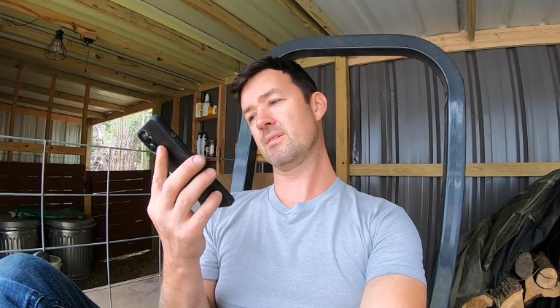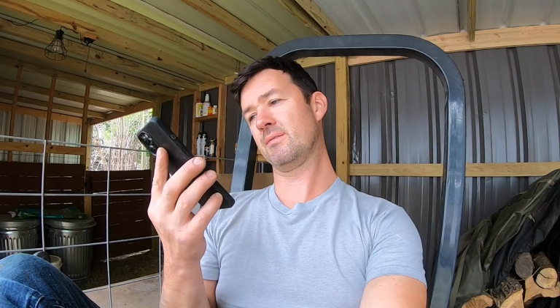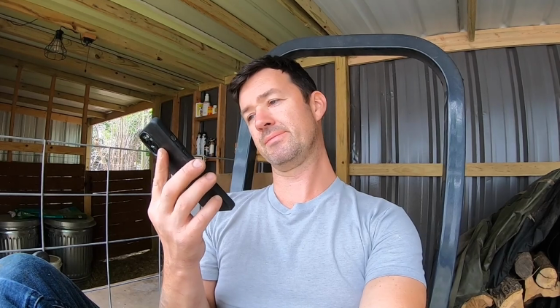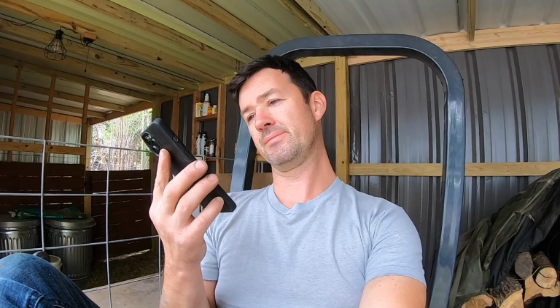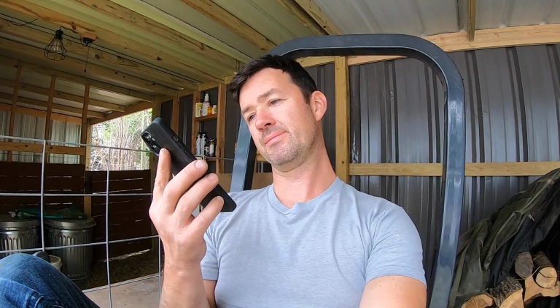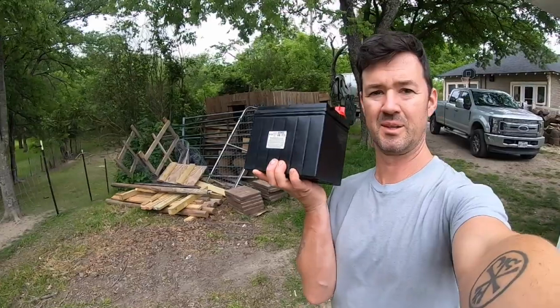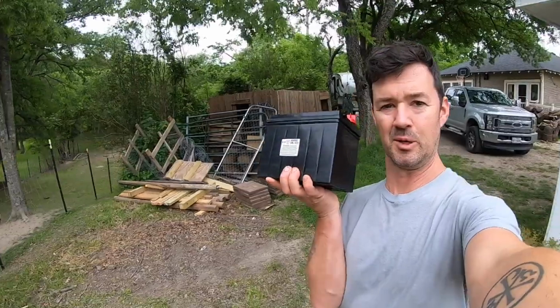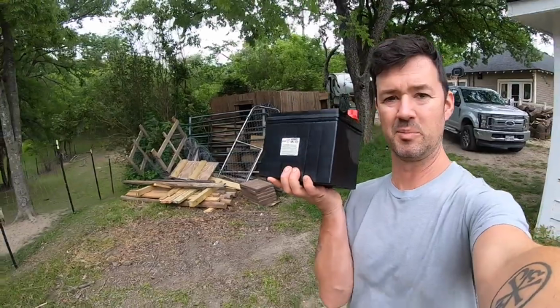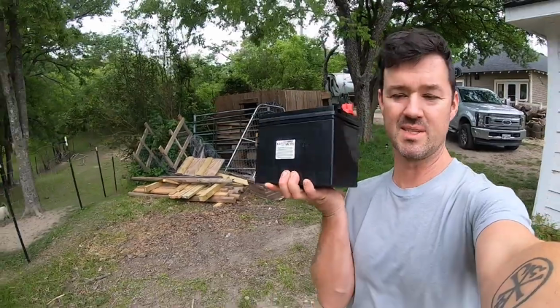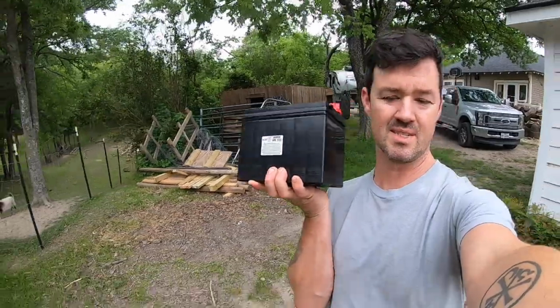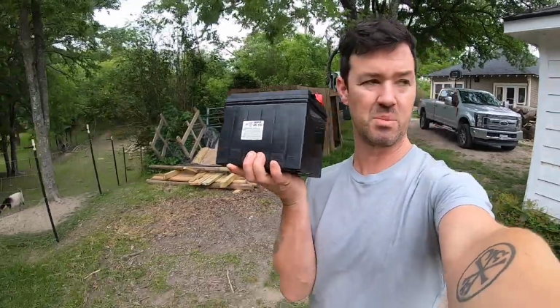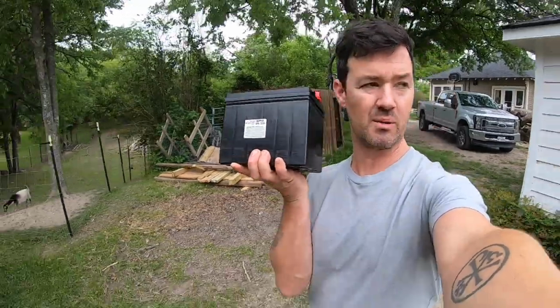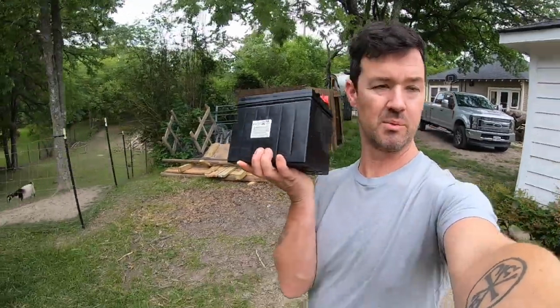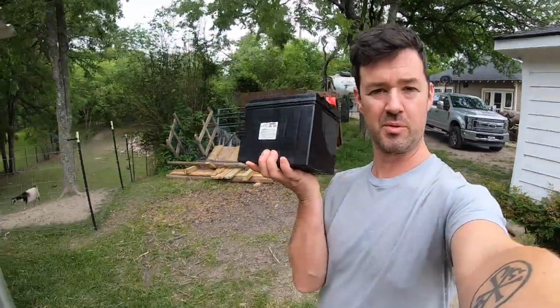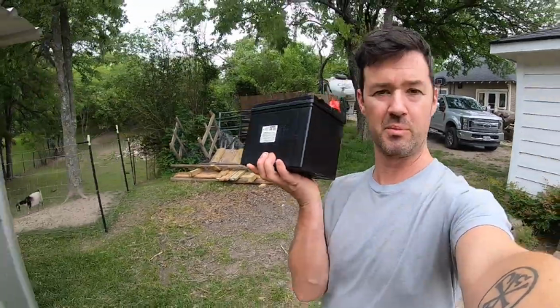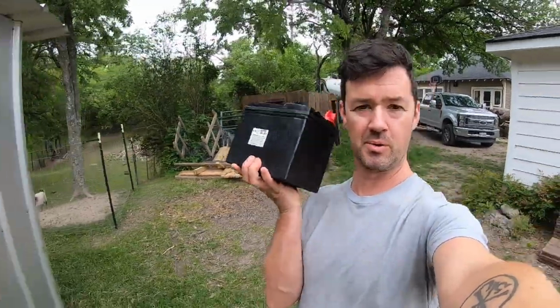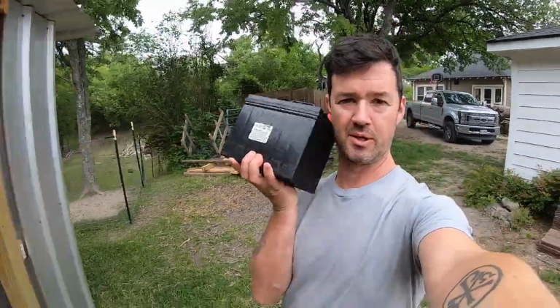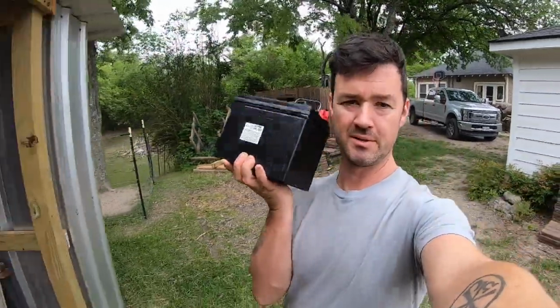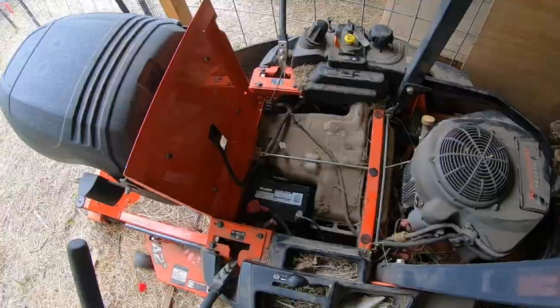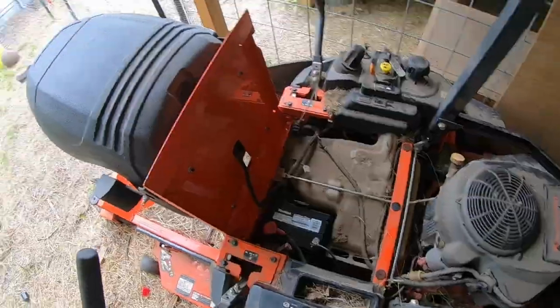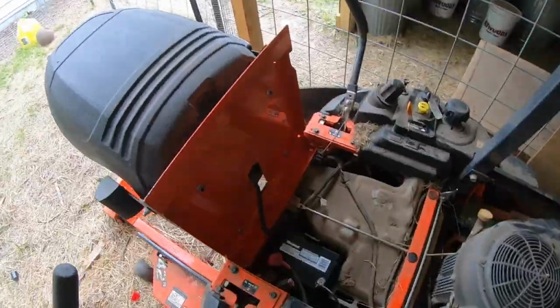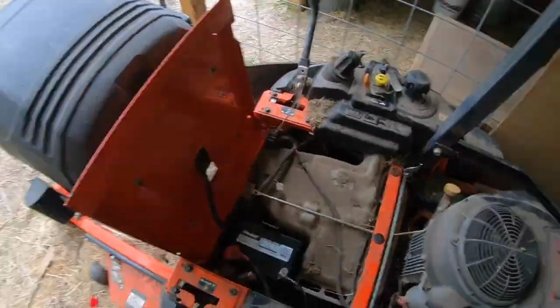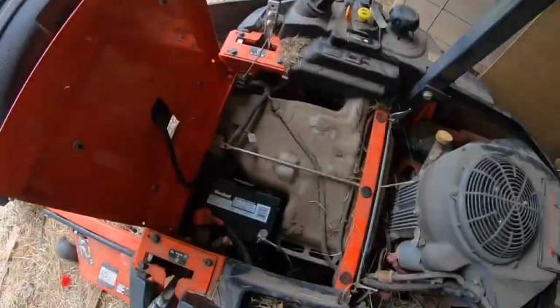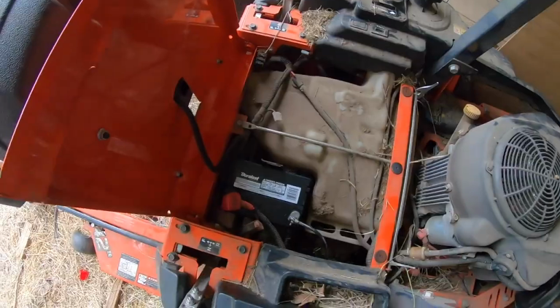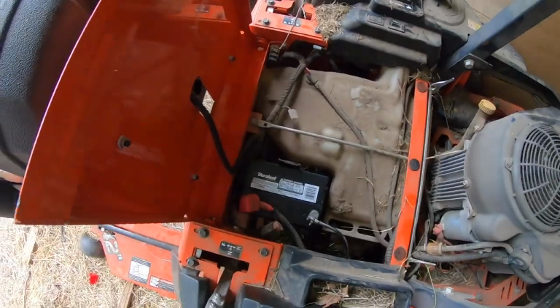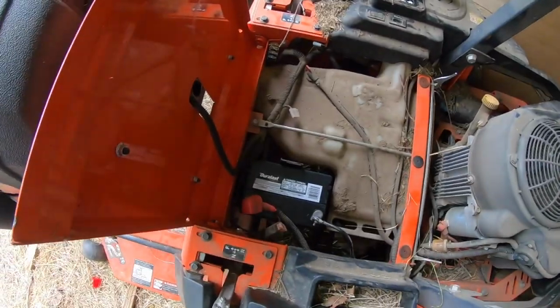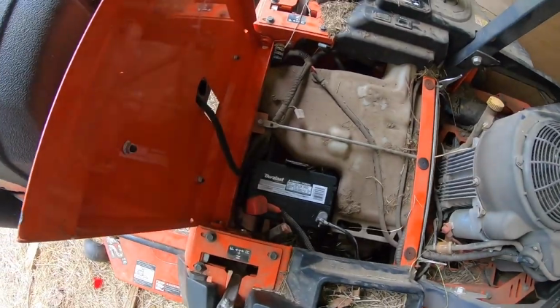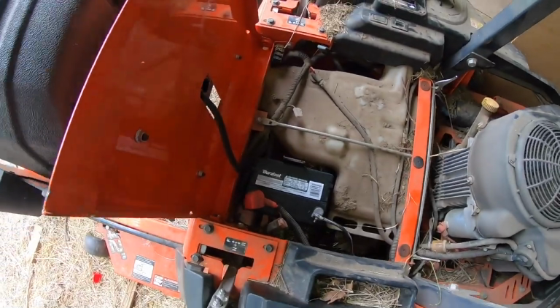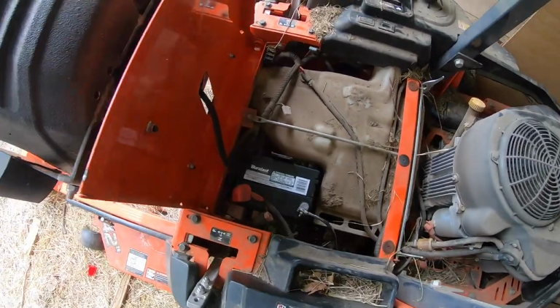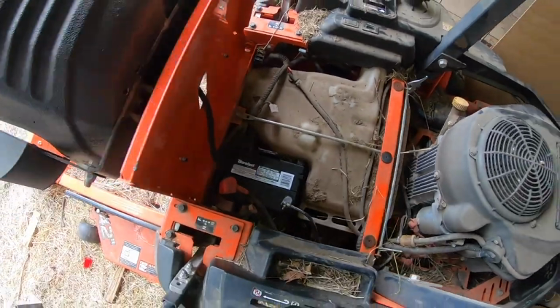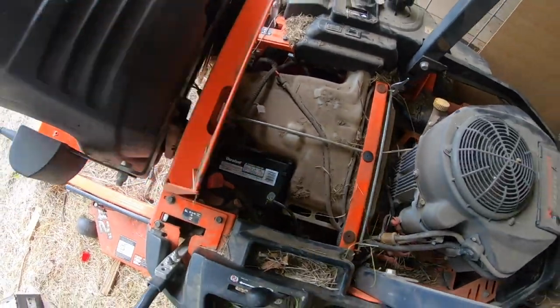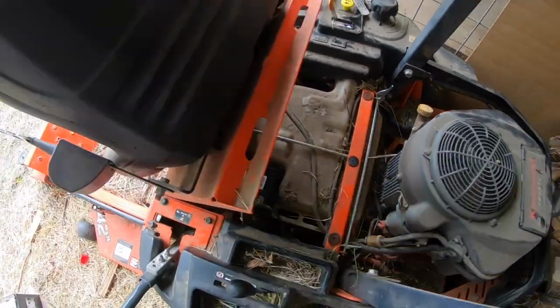We're going to hope this is the problem with the mower. All right, new battery's in.